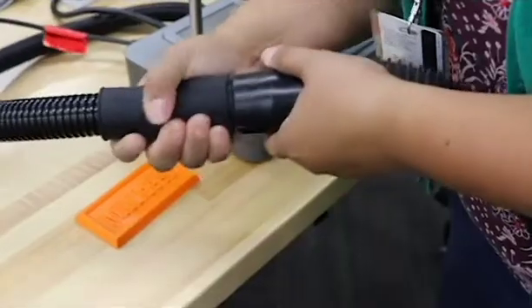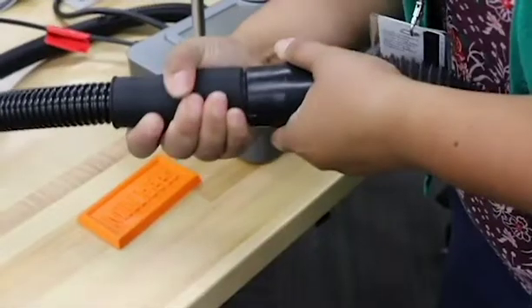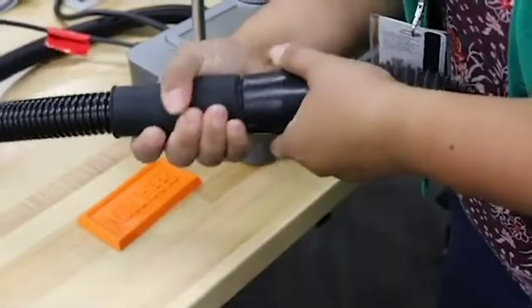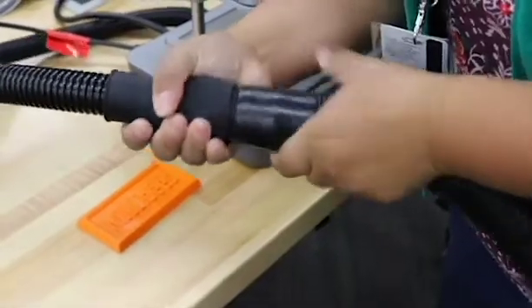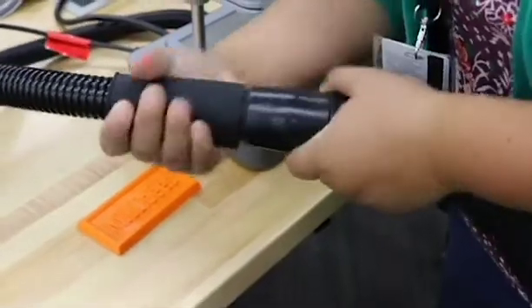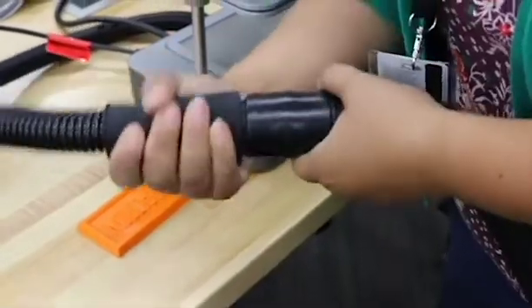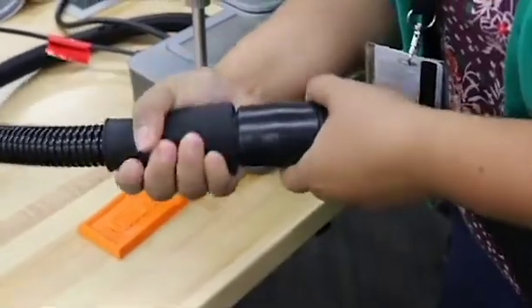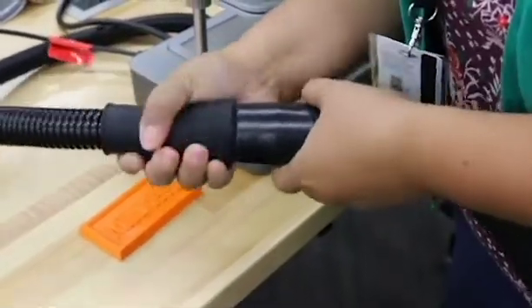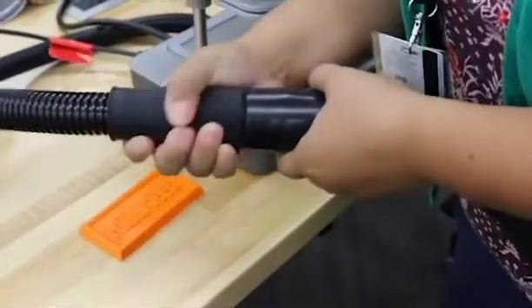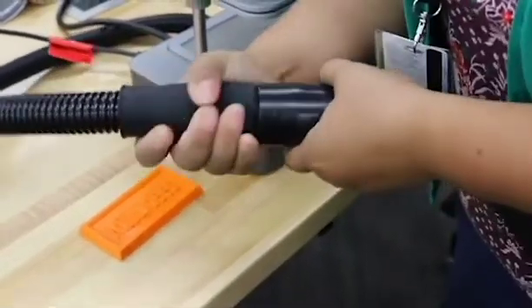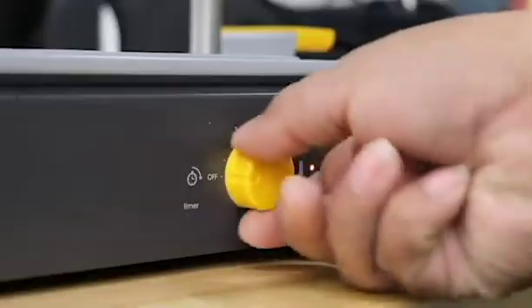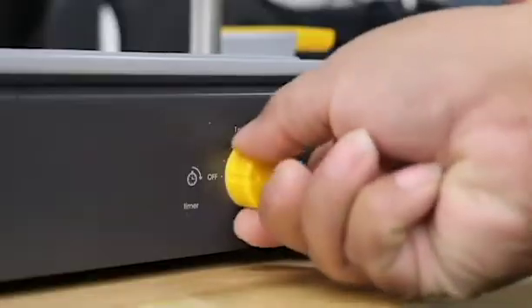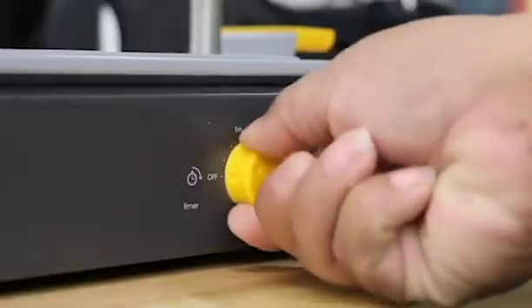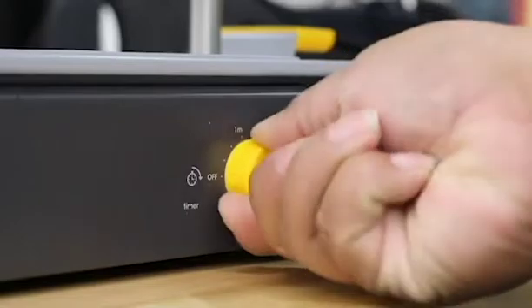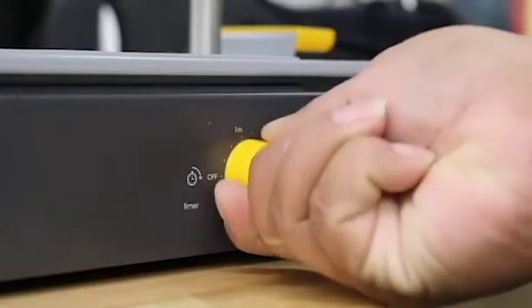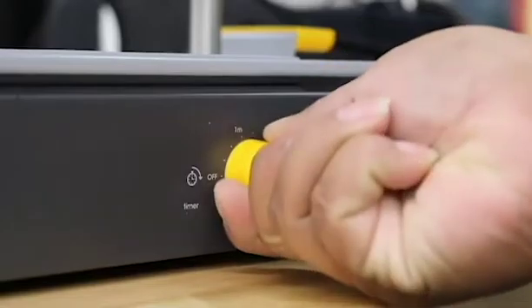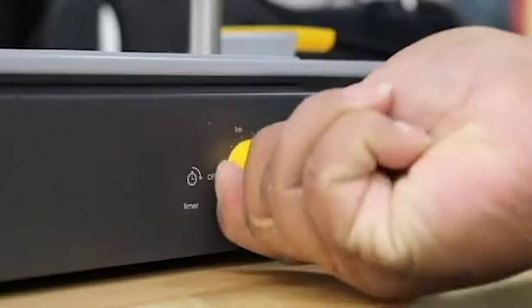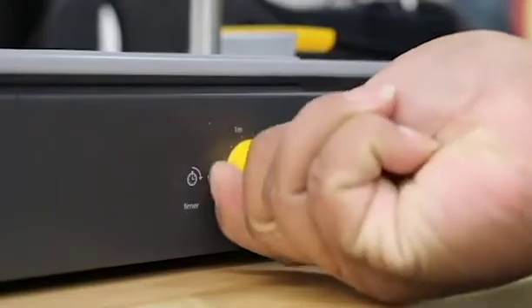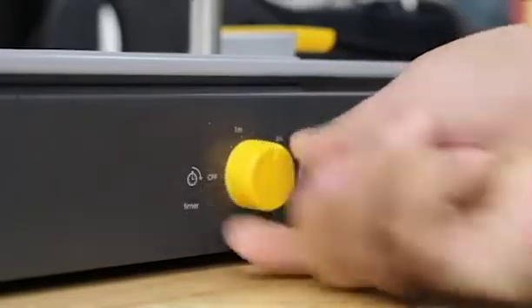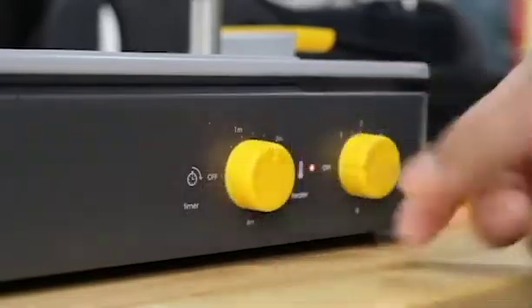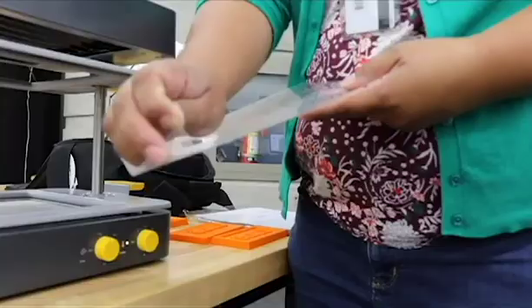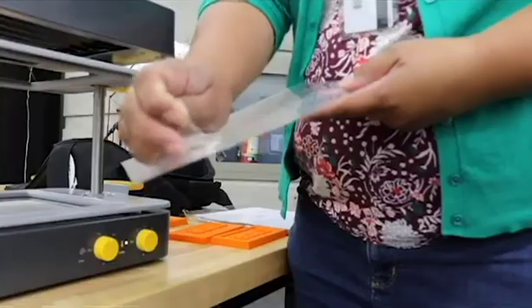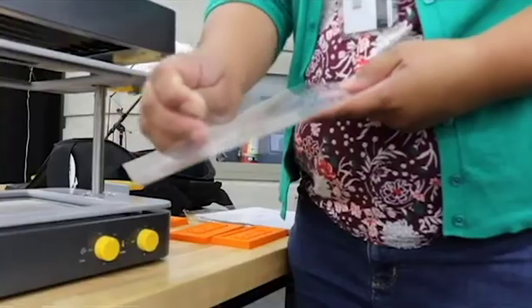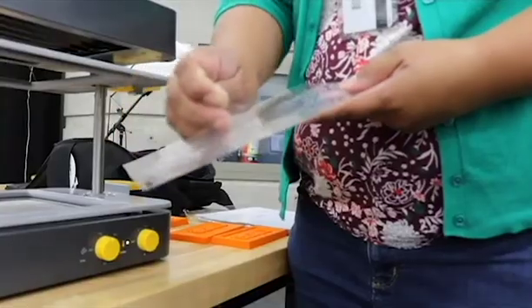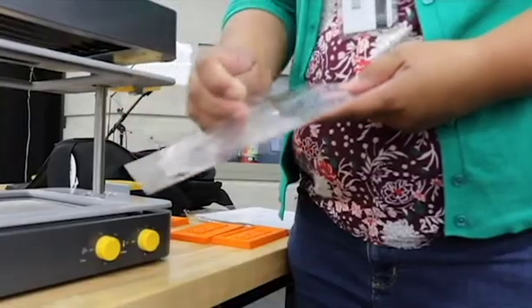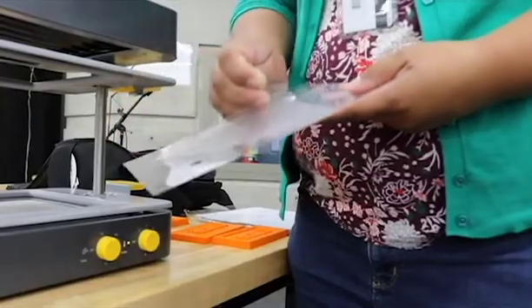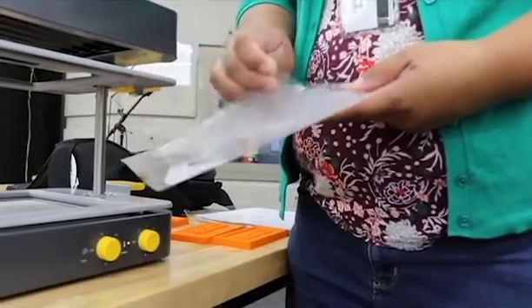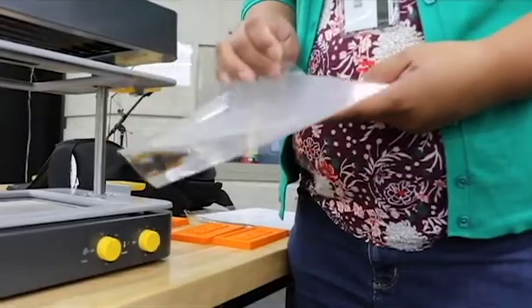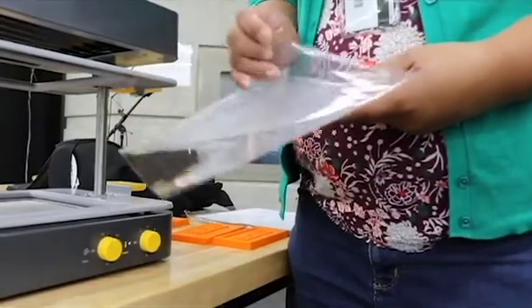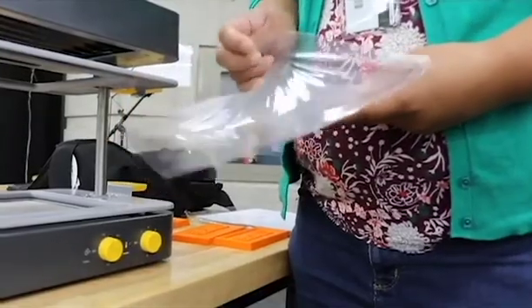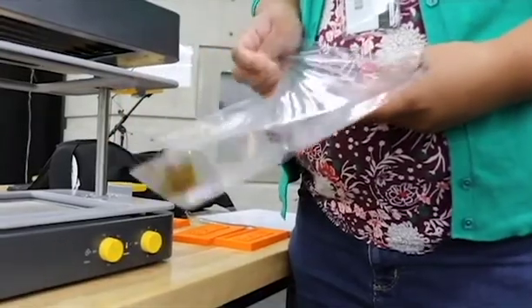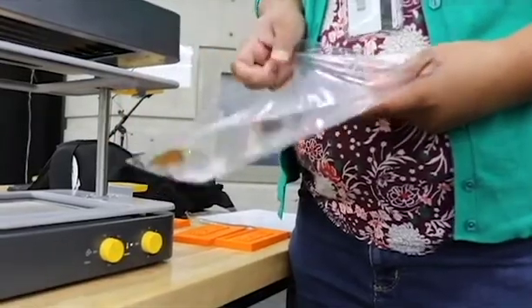Step 2. Book the Make You using your library card and purchase one of our cast sheets for a small fee.